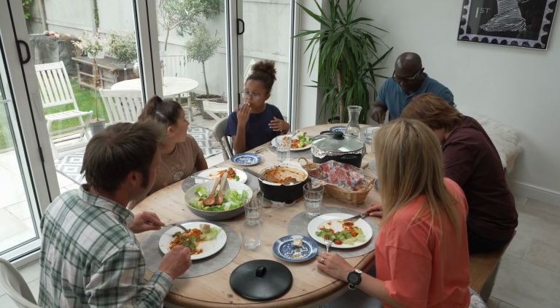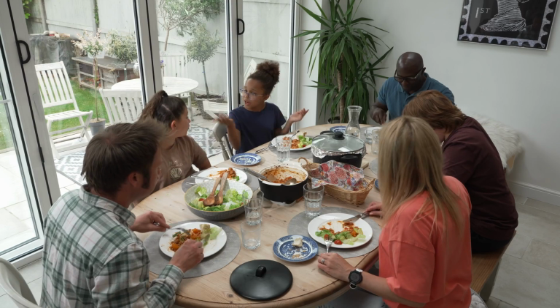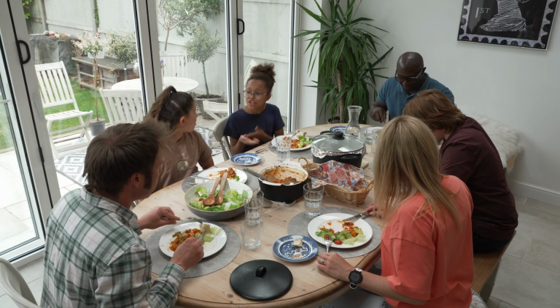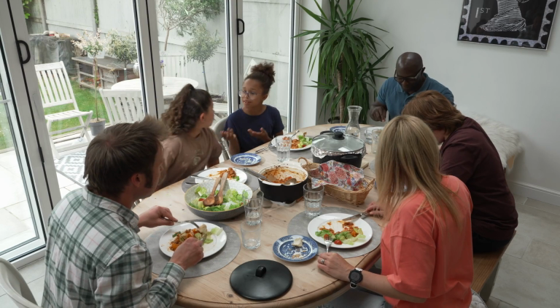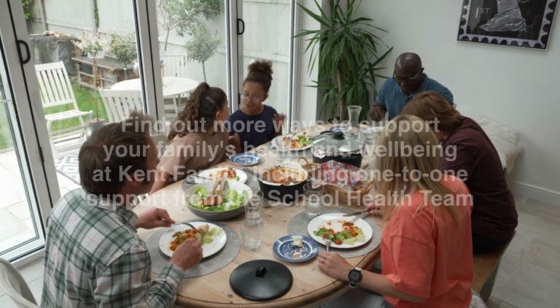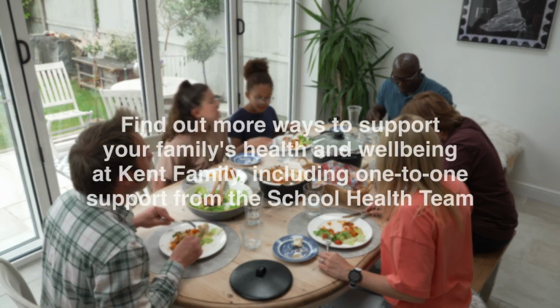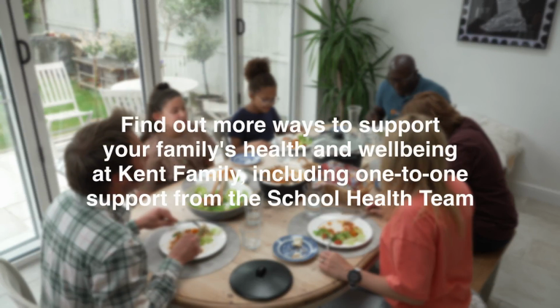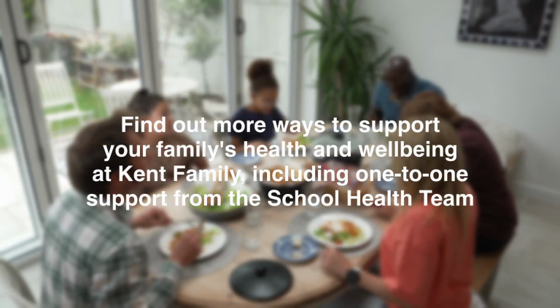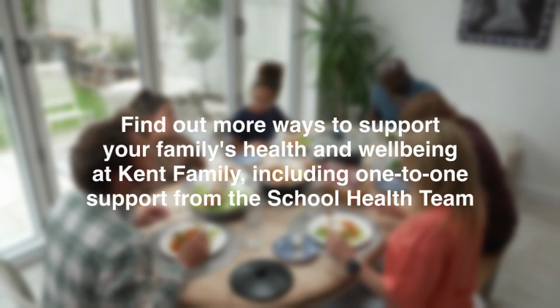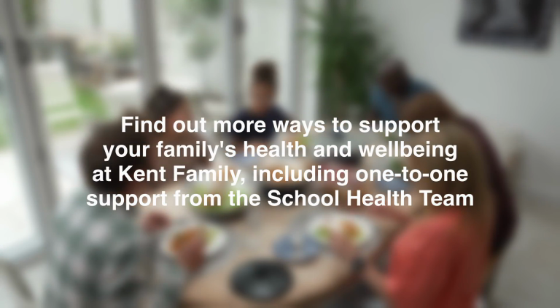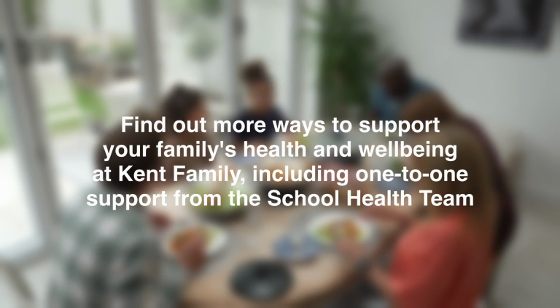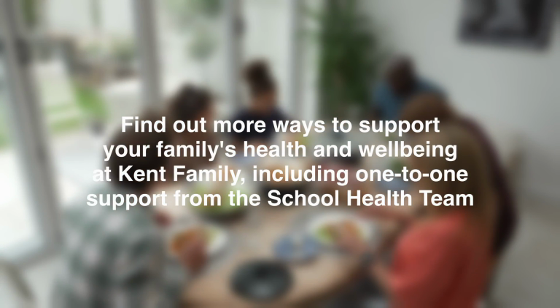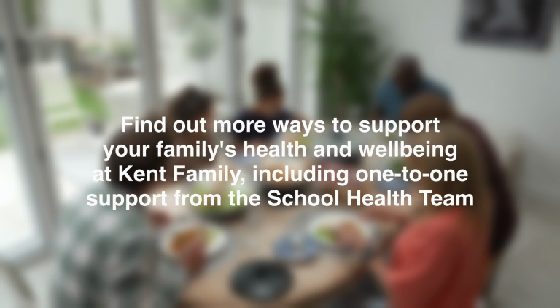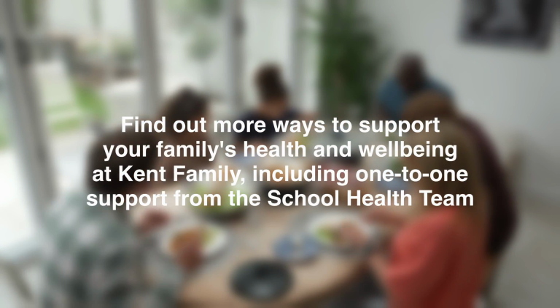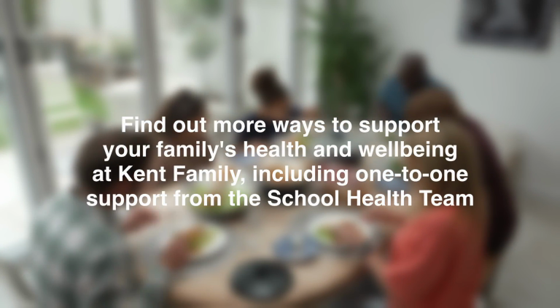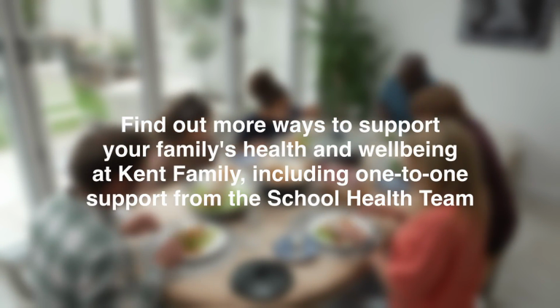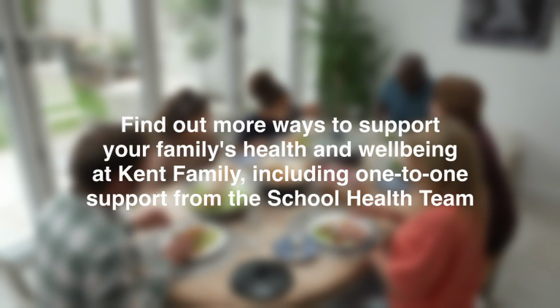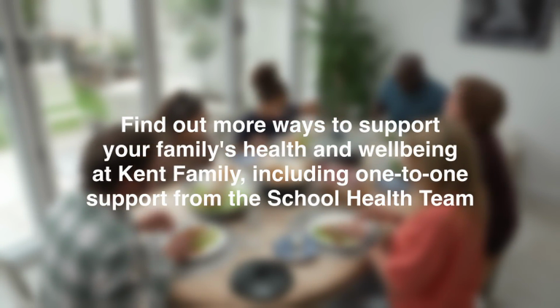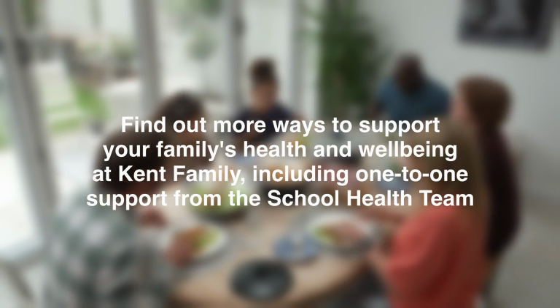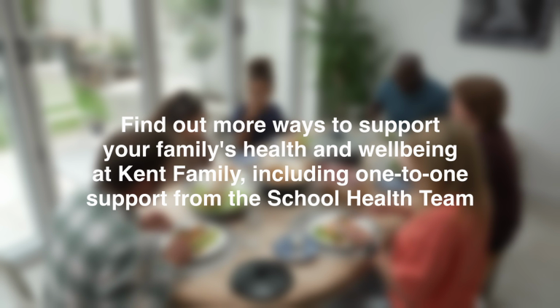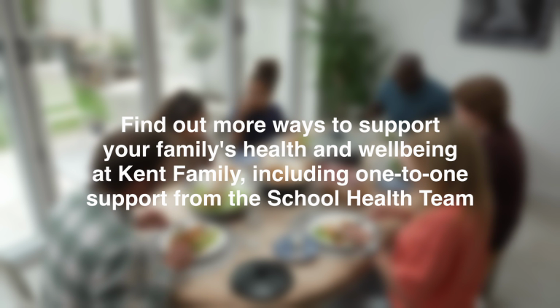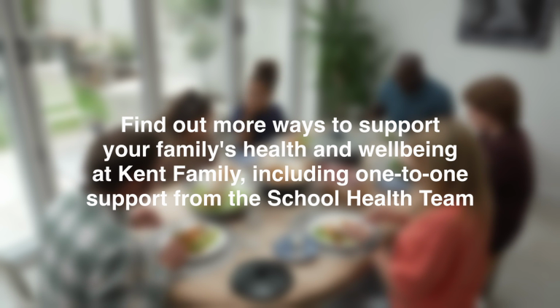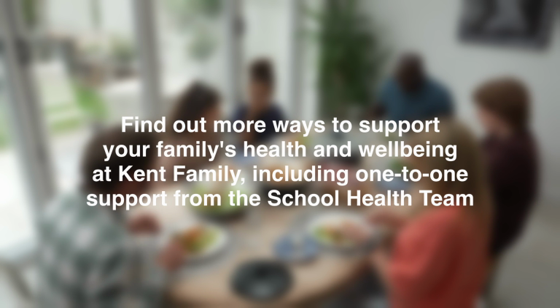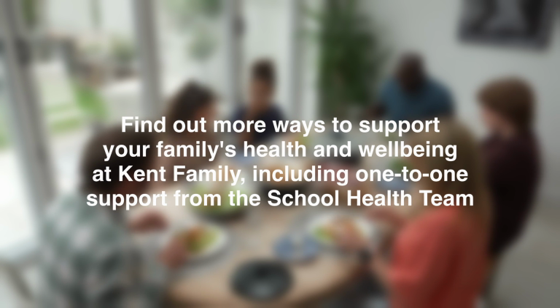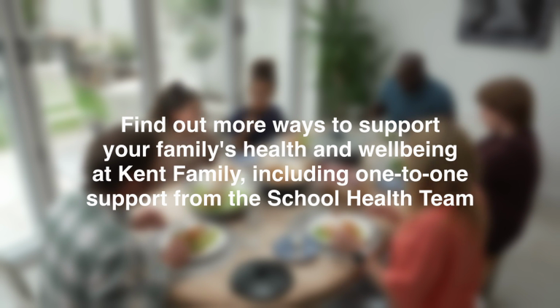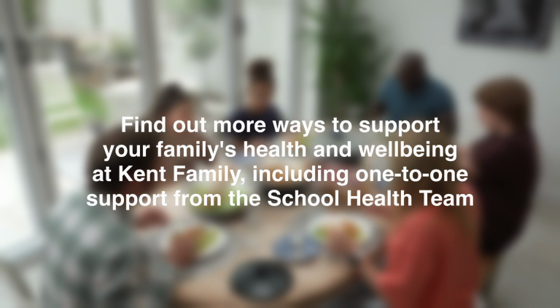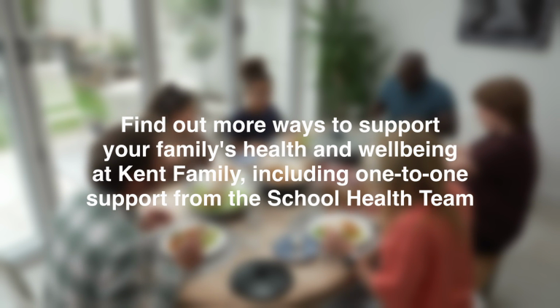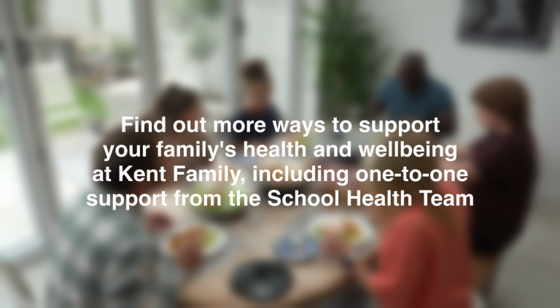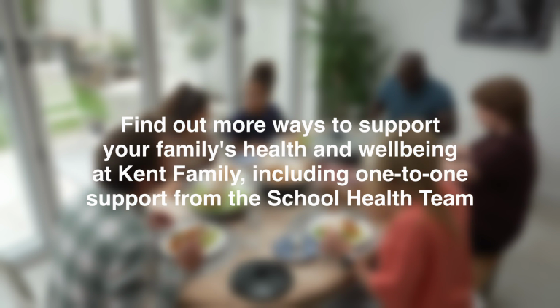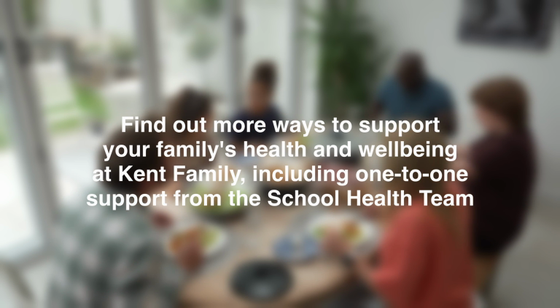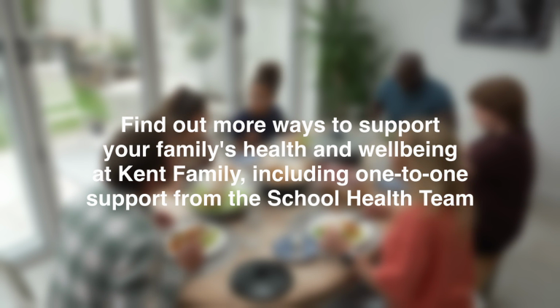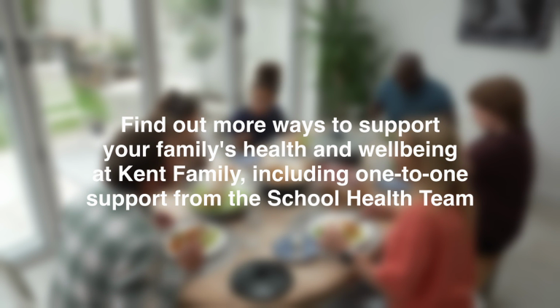Find out more ways to support your family's health and wellbeing at Kent Family, including one-to-one support from the school health team.